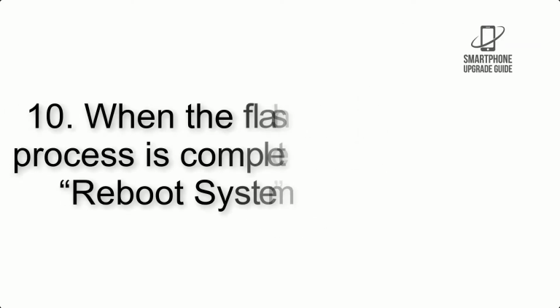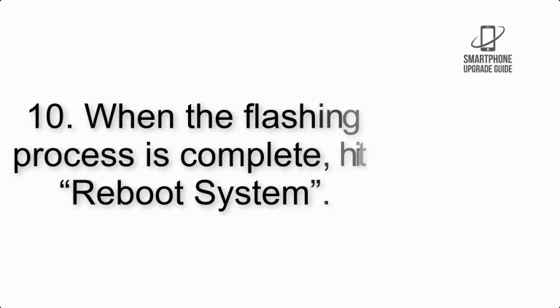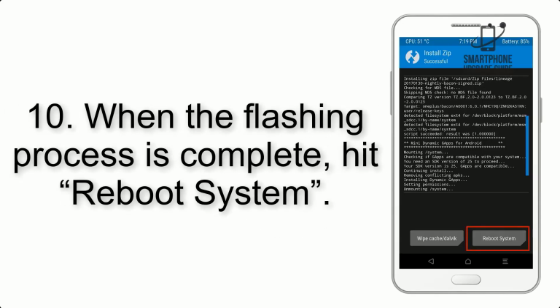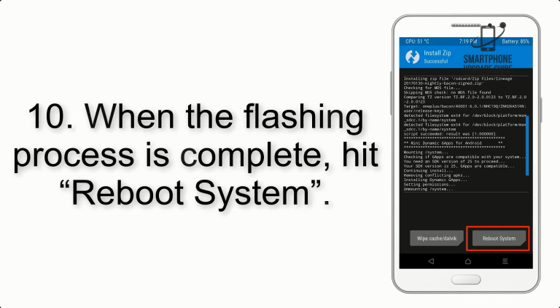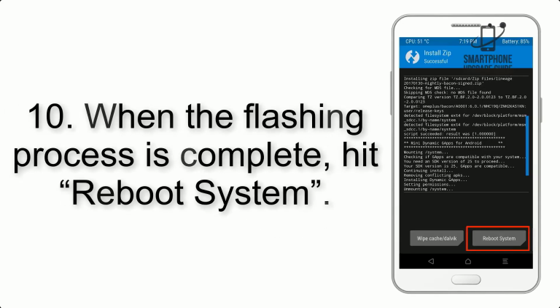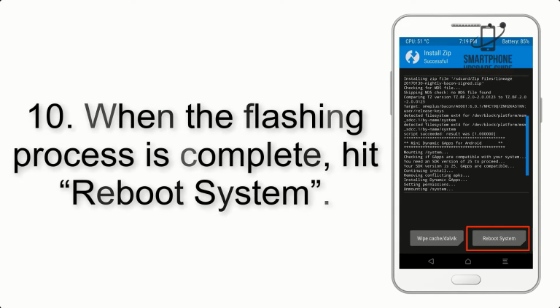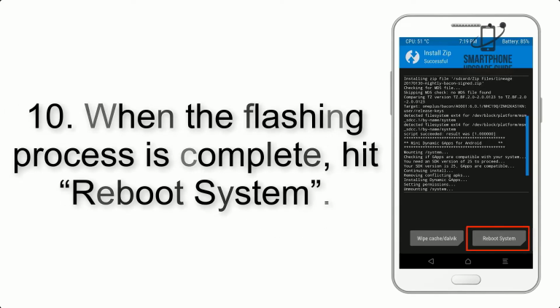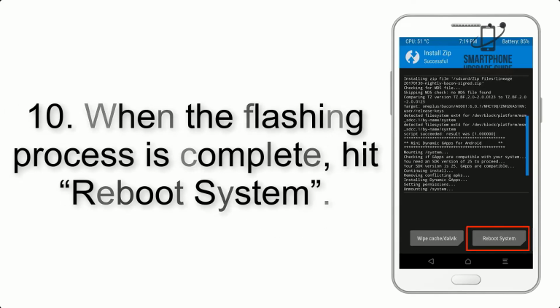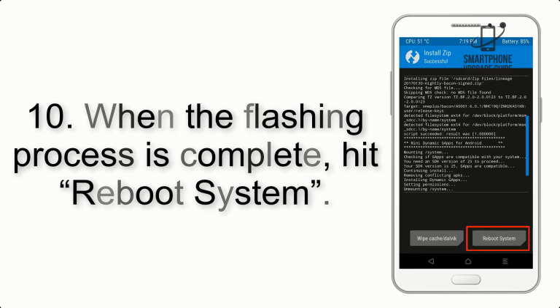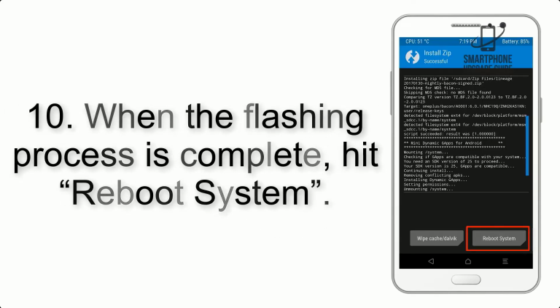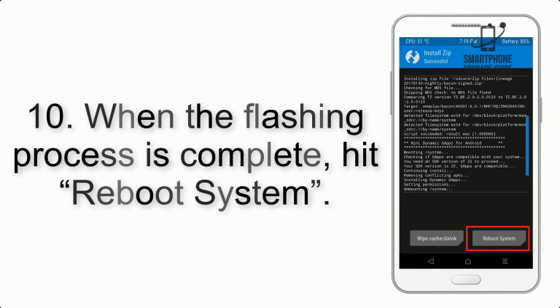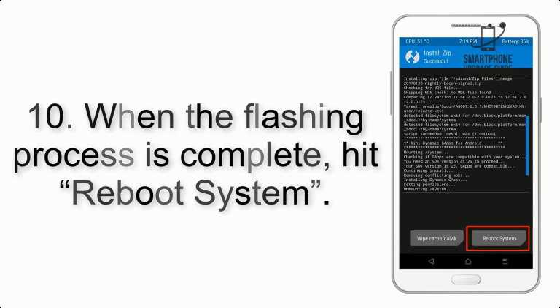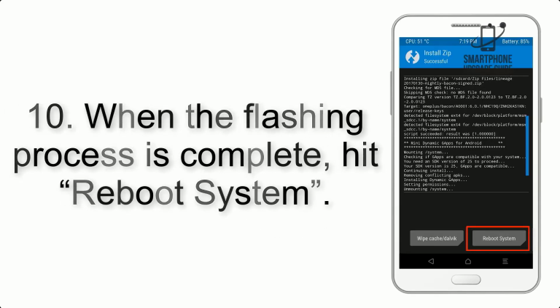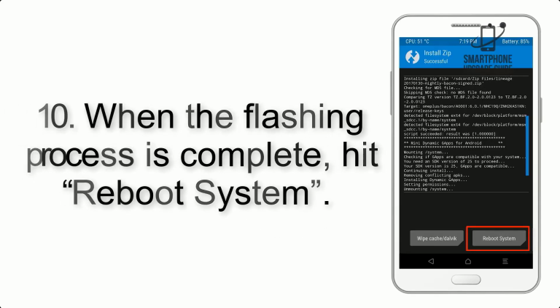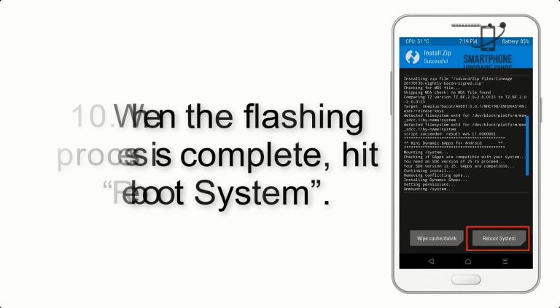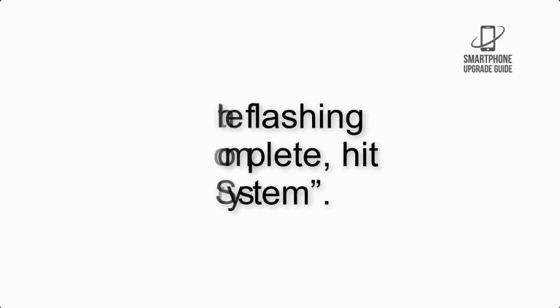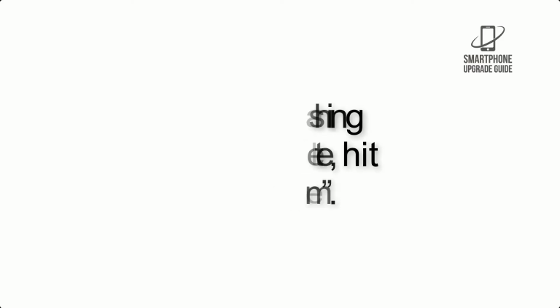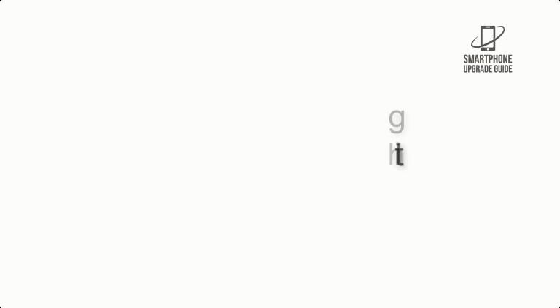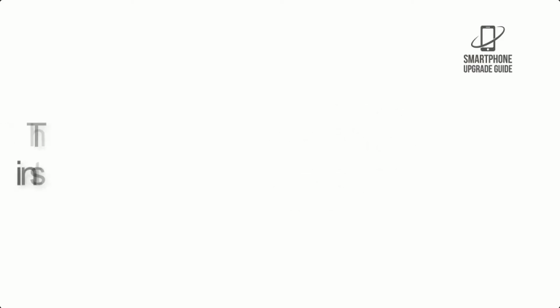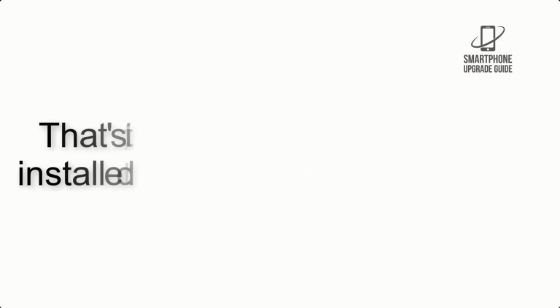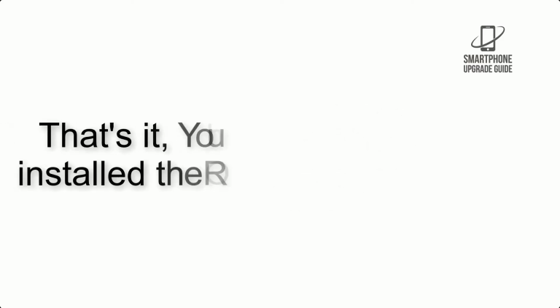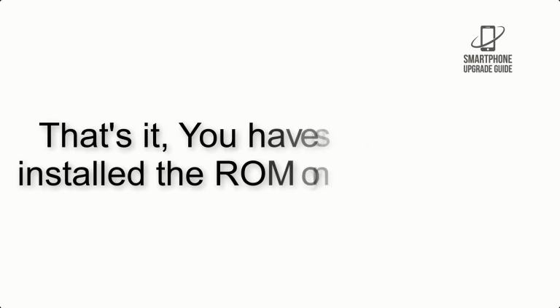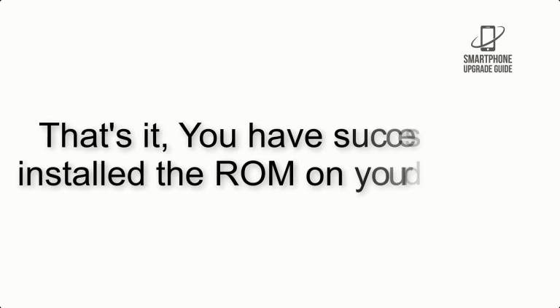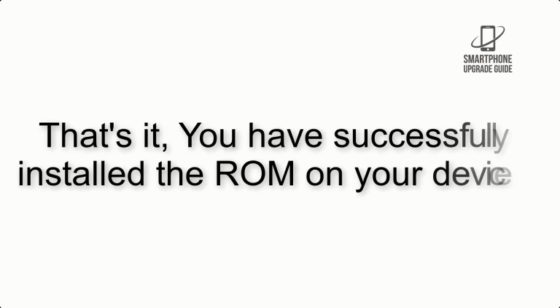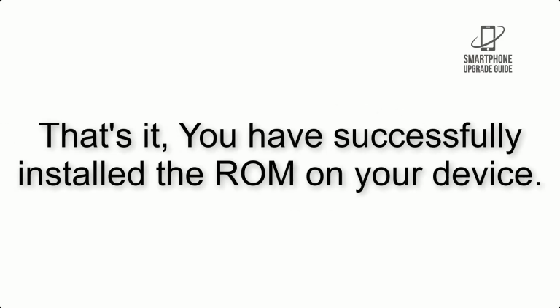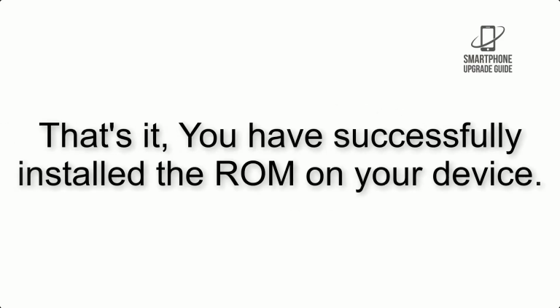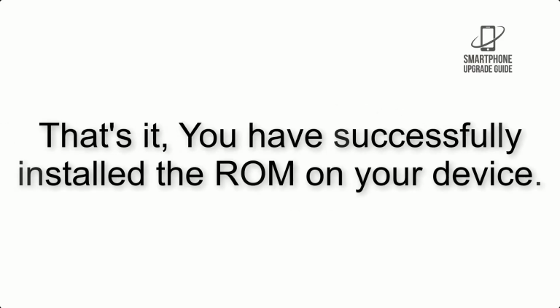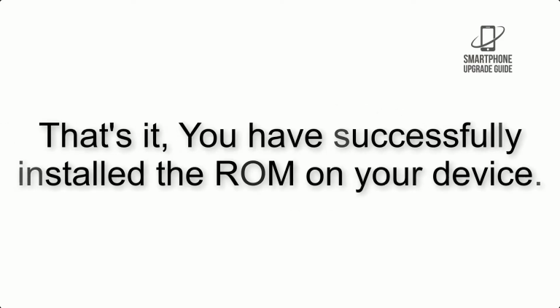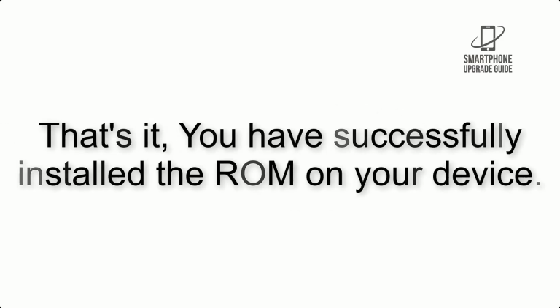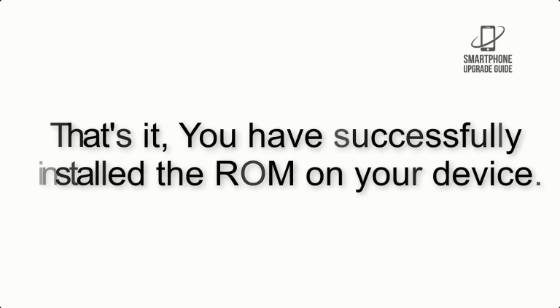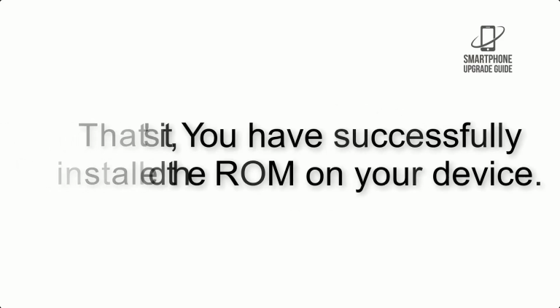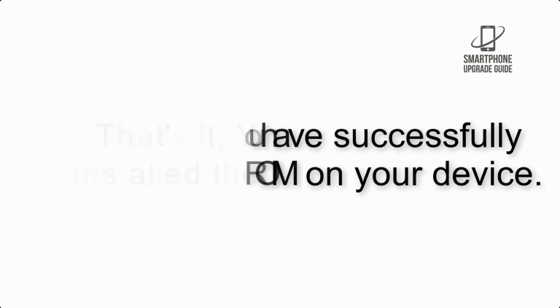Step 10: When the flashing process is complete, hit Reboot System. That's it — you have successfully installed the ROM on your device.